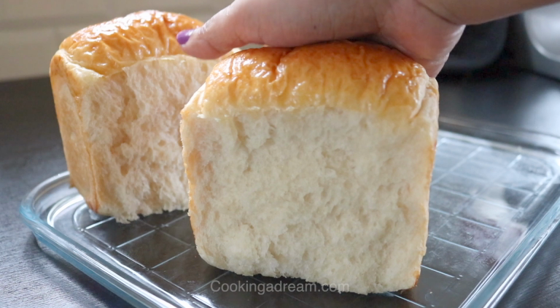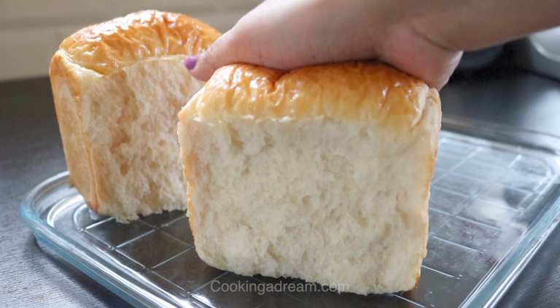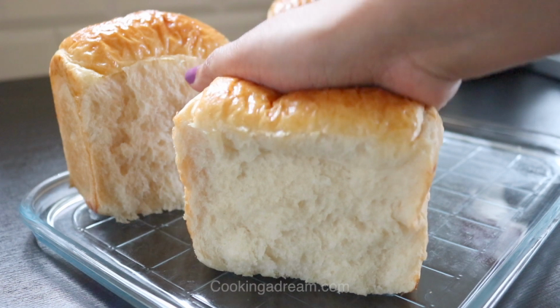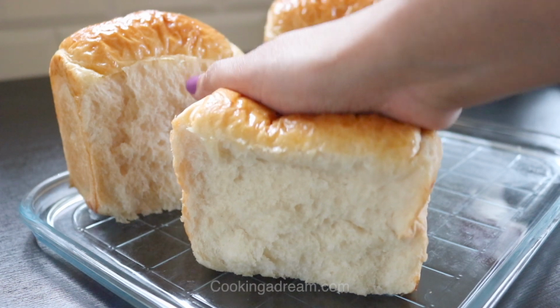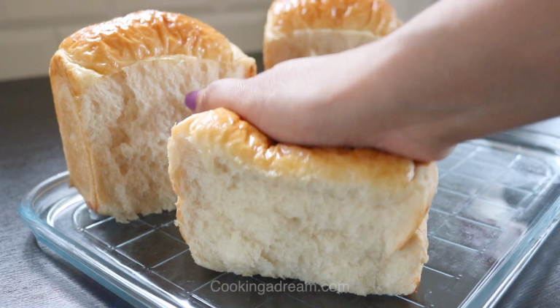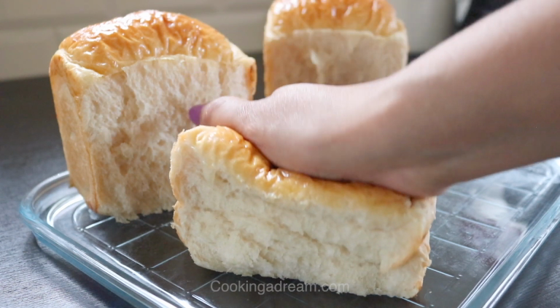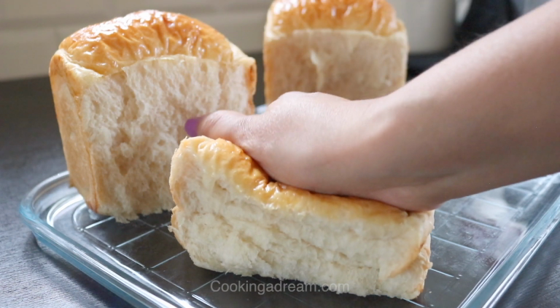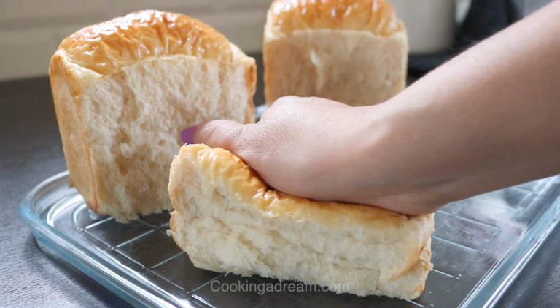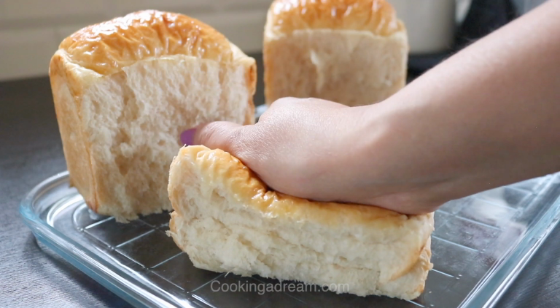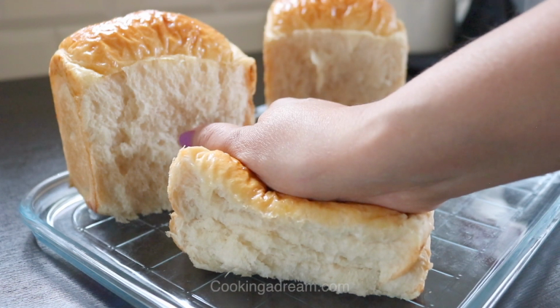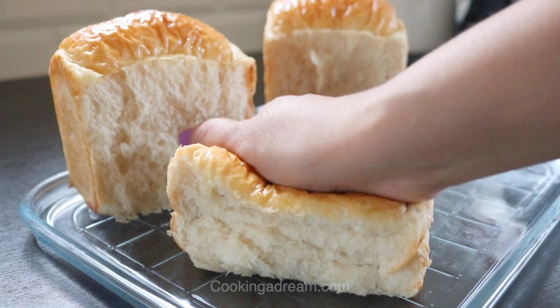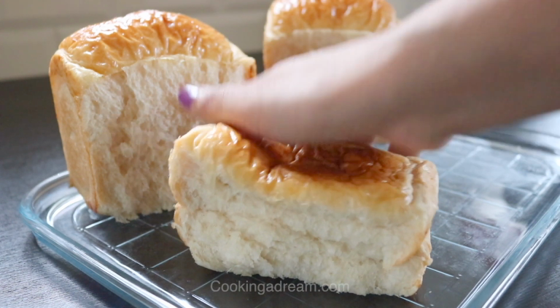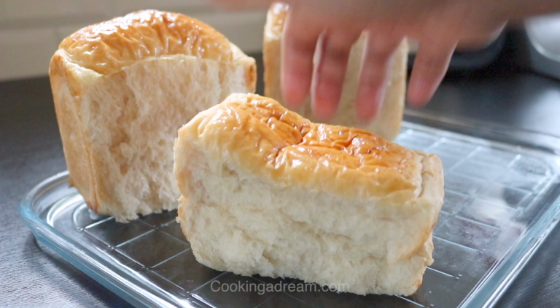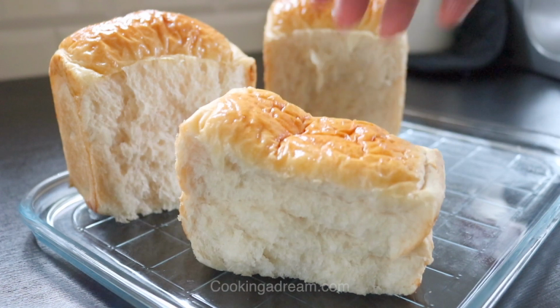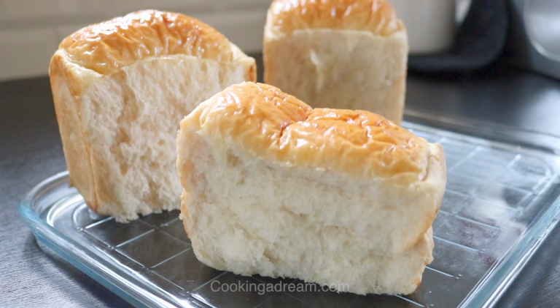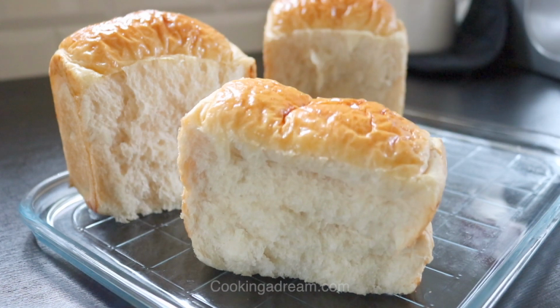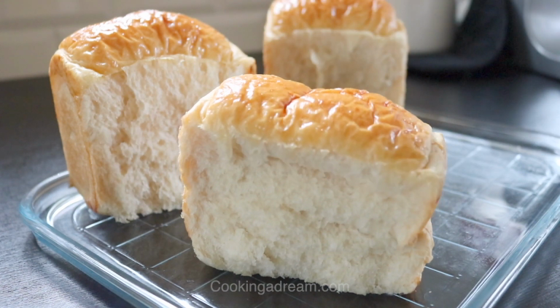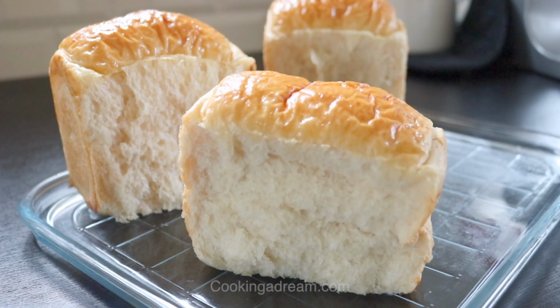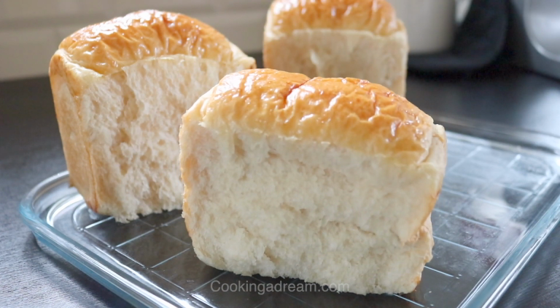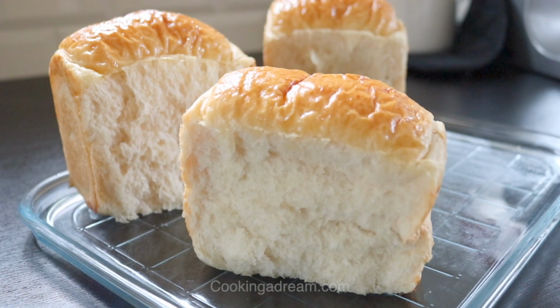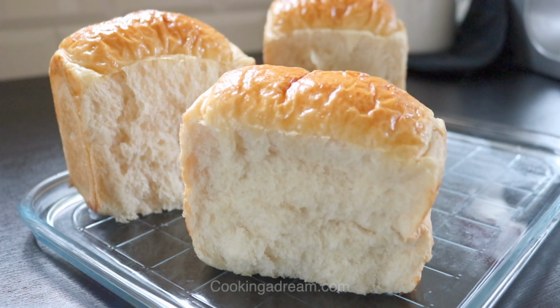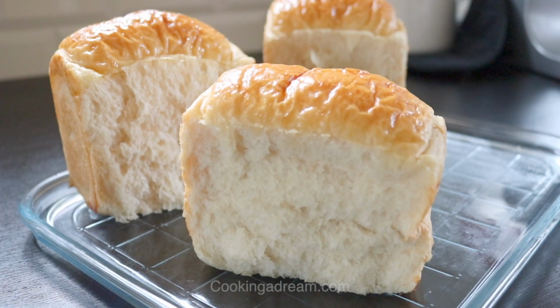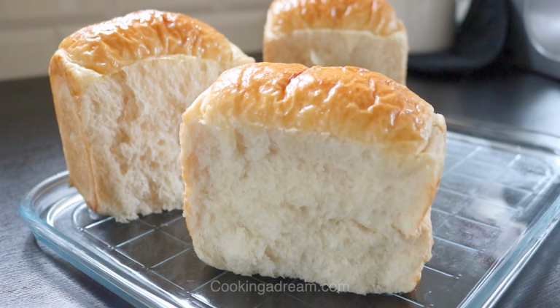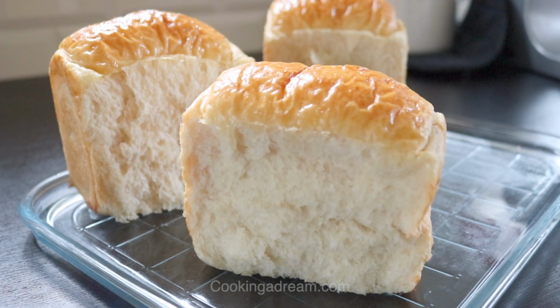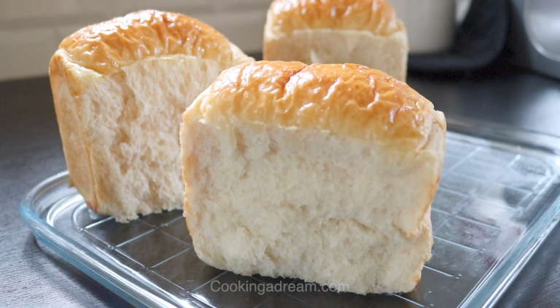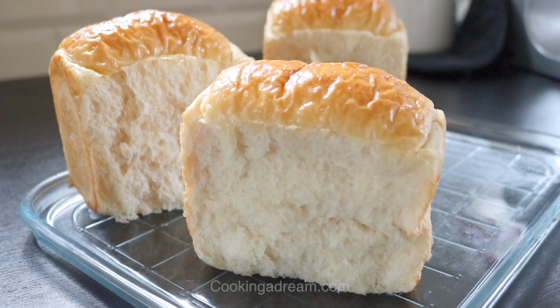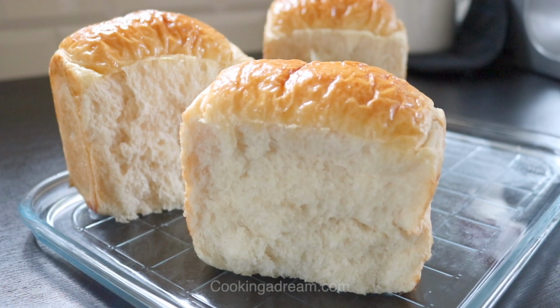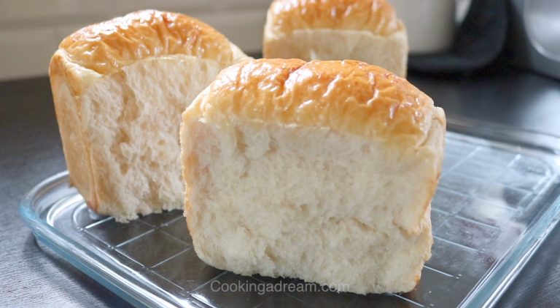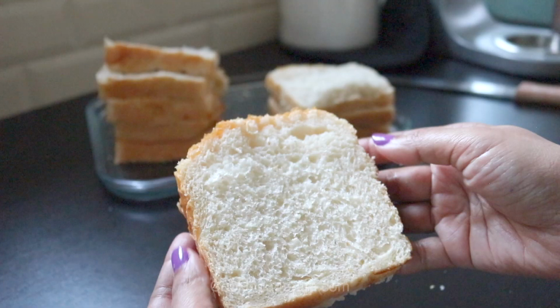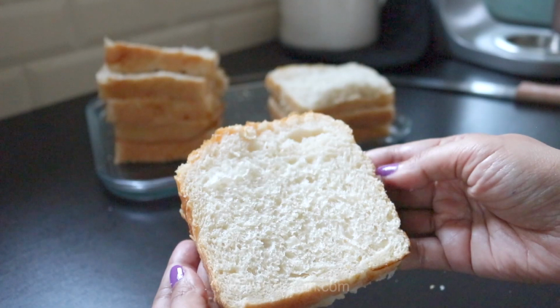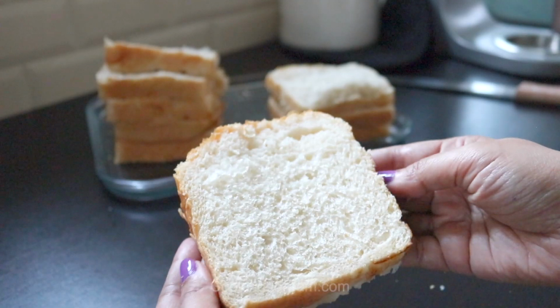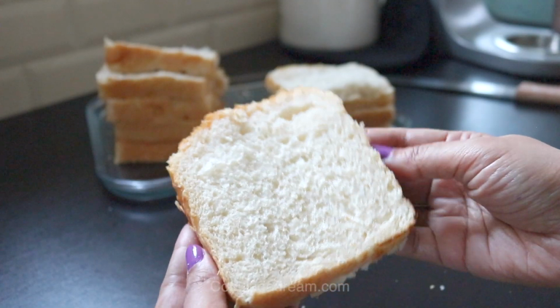Hello again. This time I'll be making this light and airy milk bread.